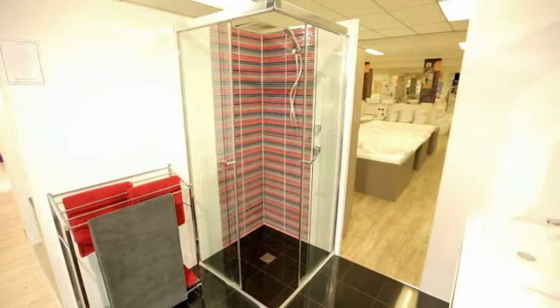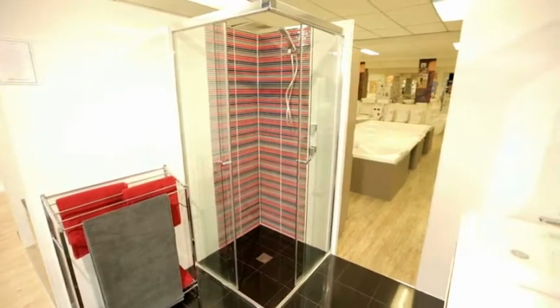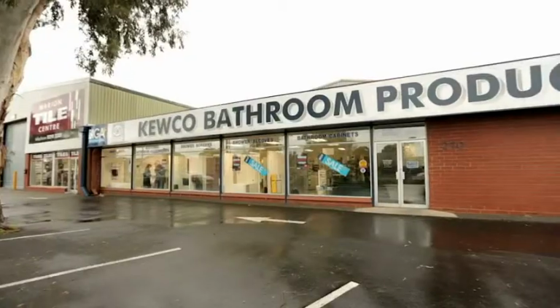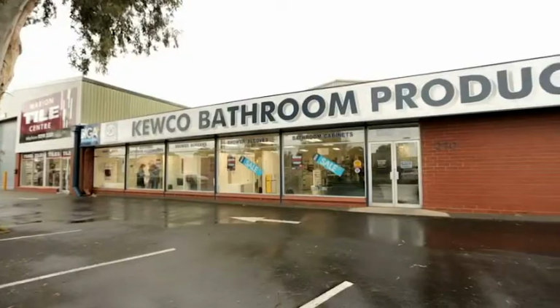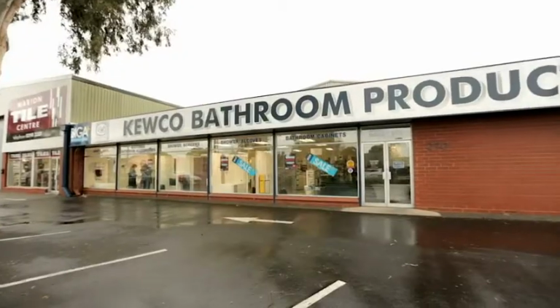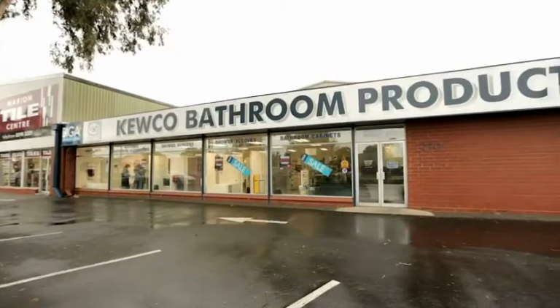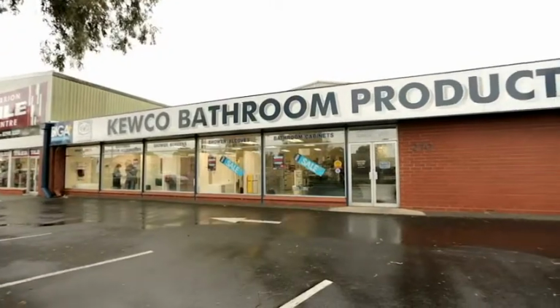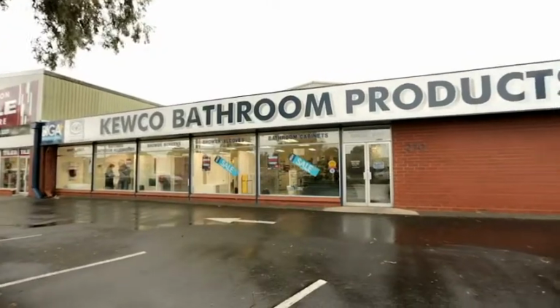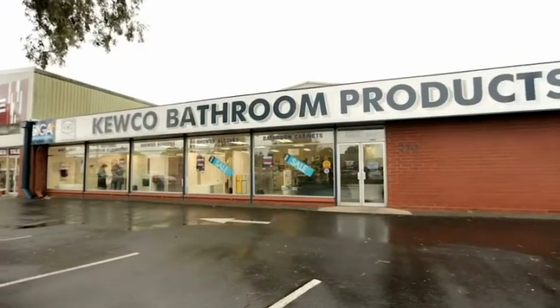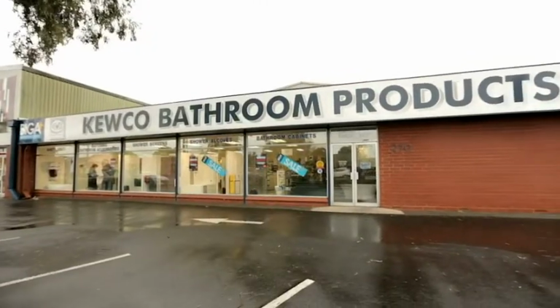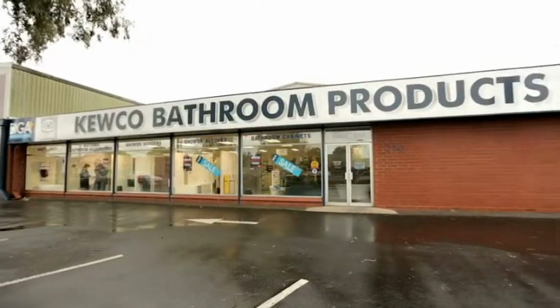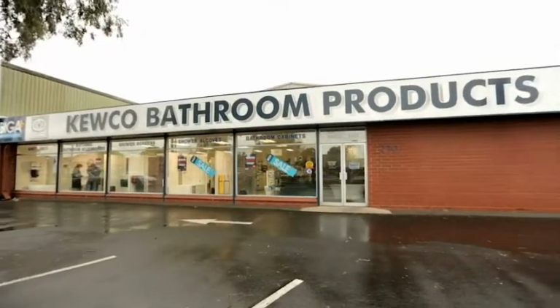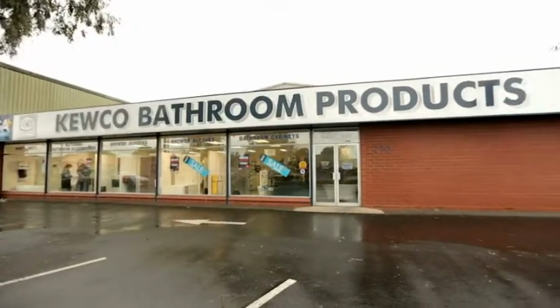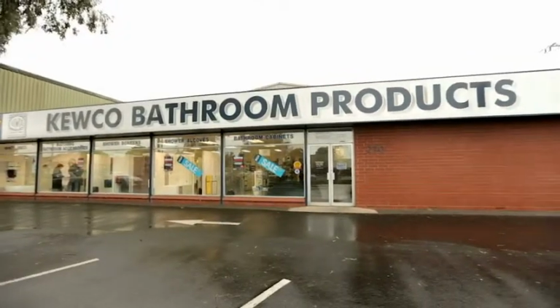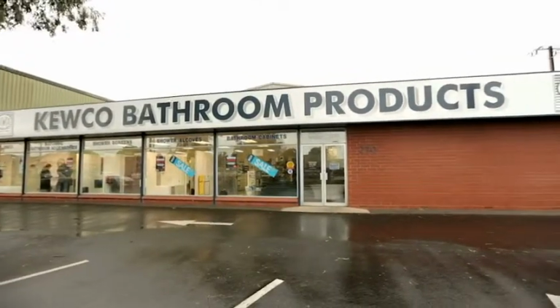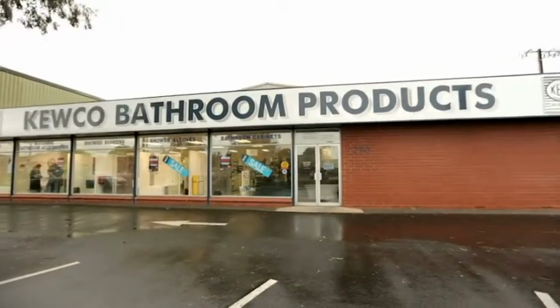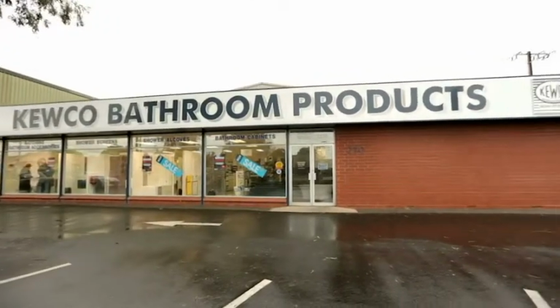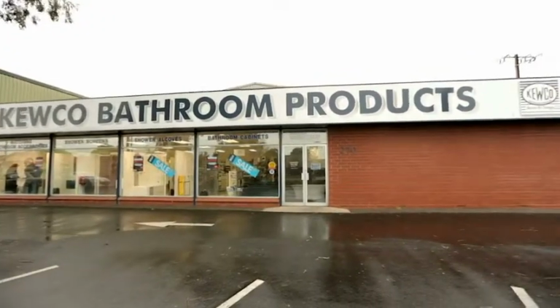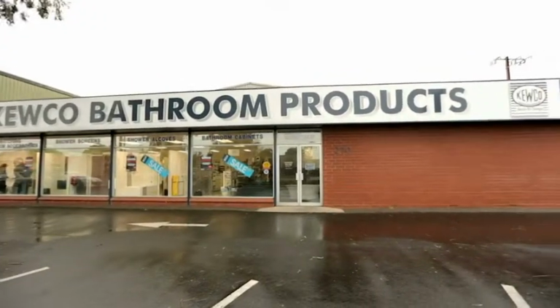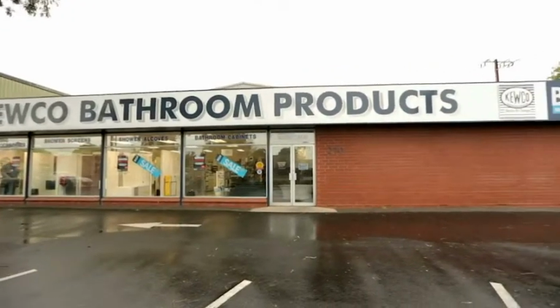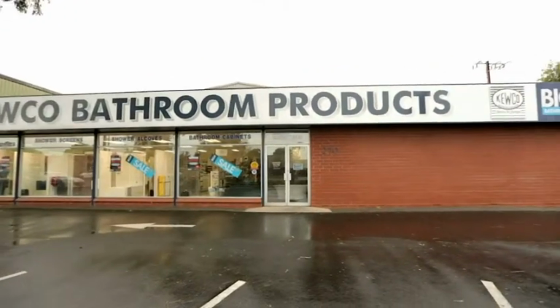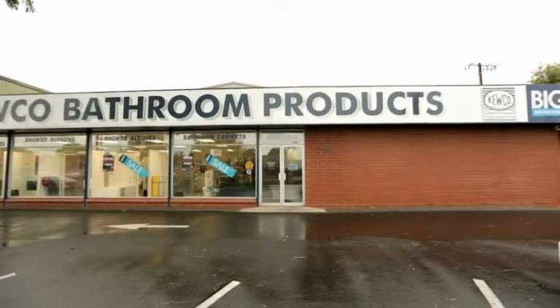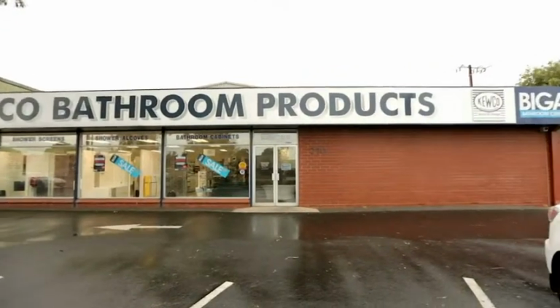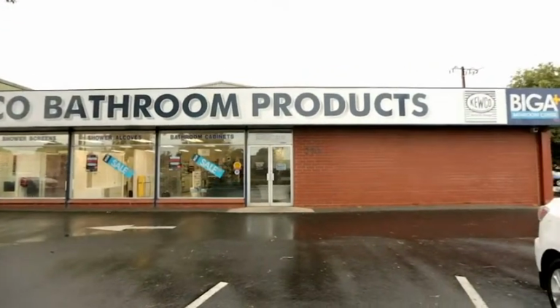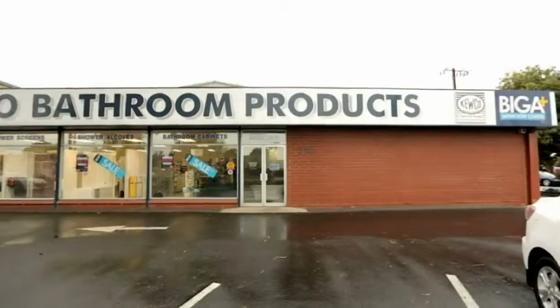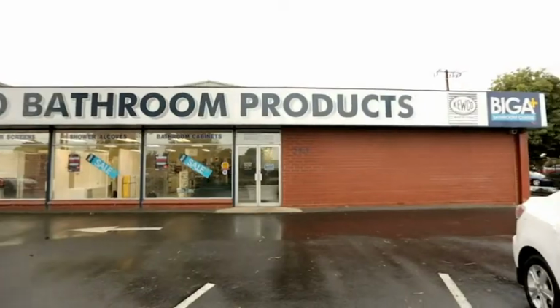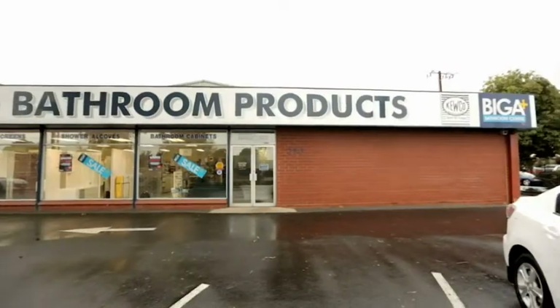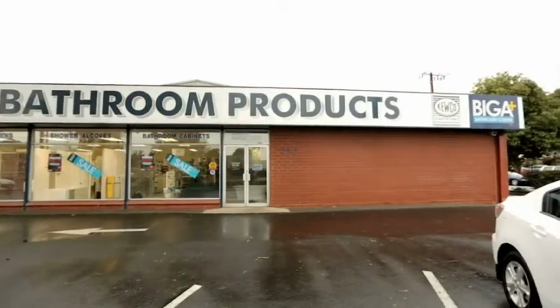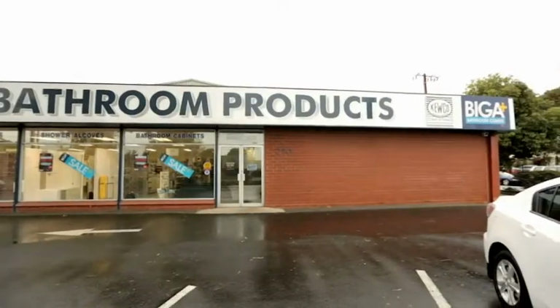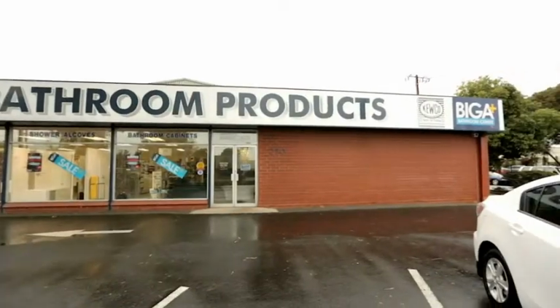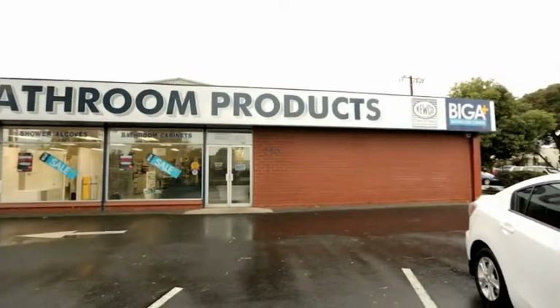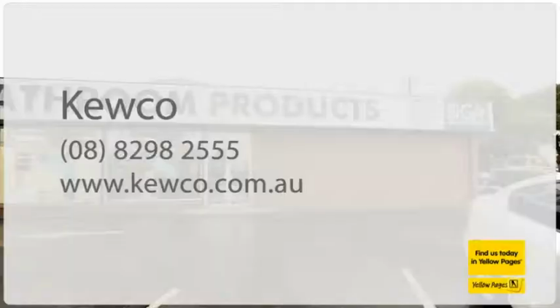Come into our showroom or visit us online at QCO.com.au.